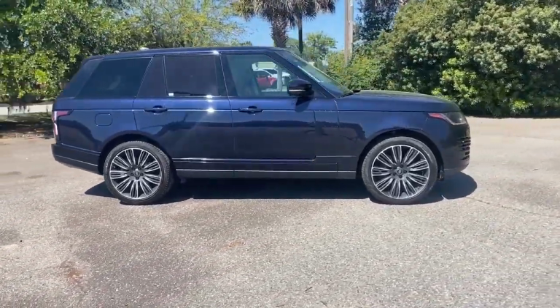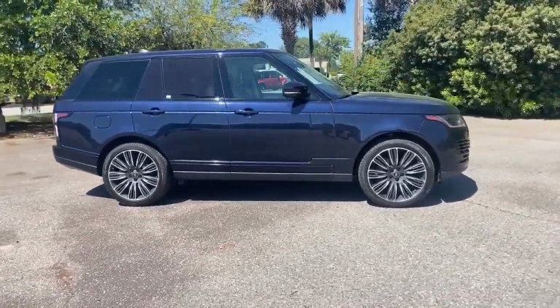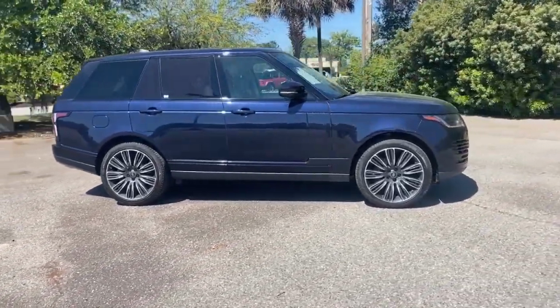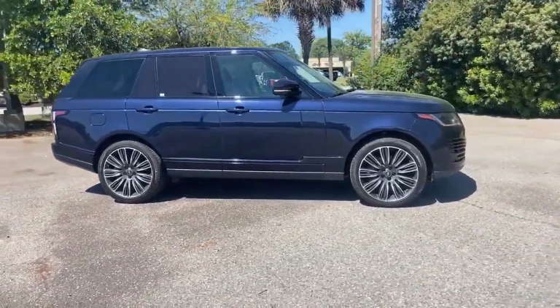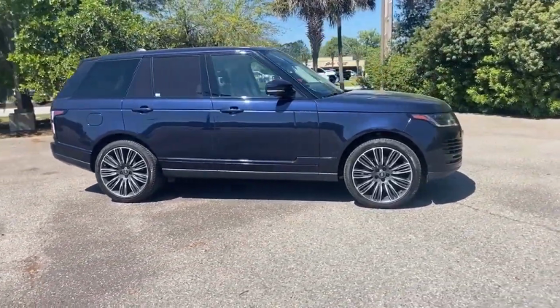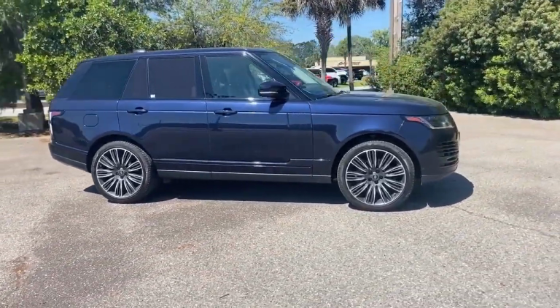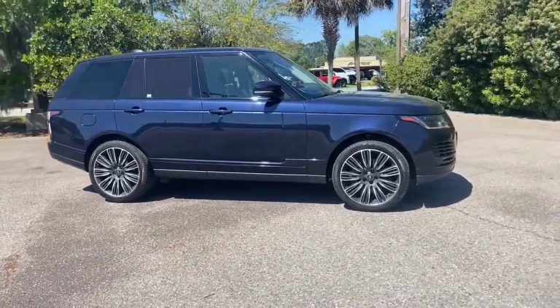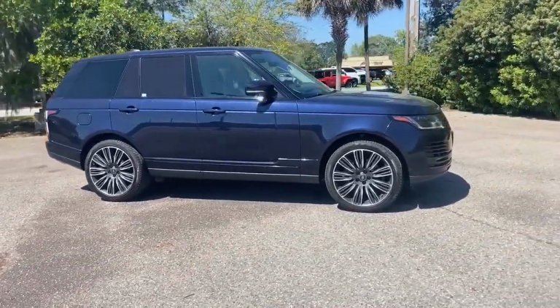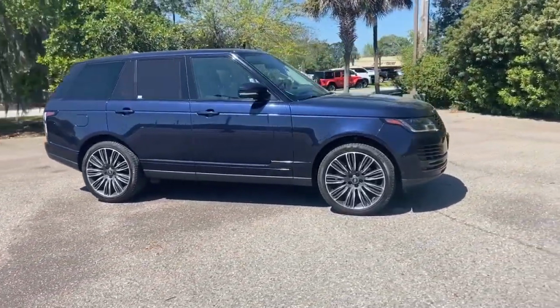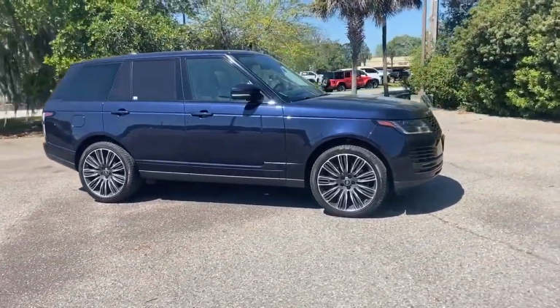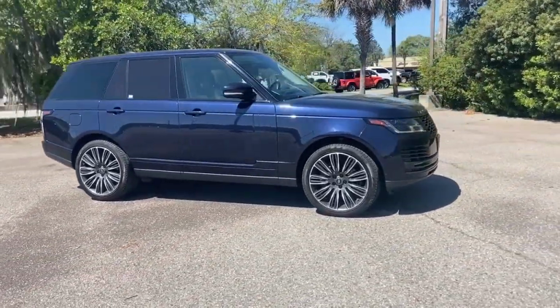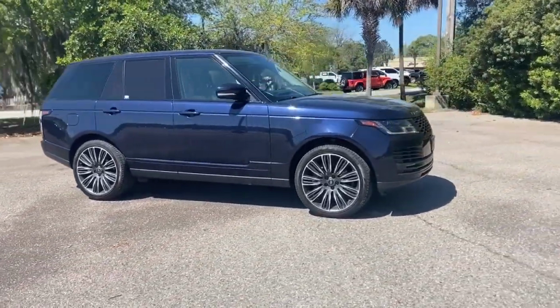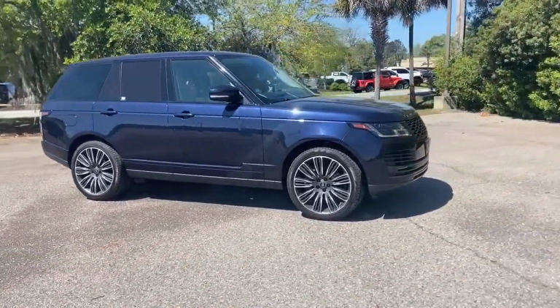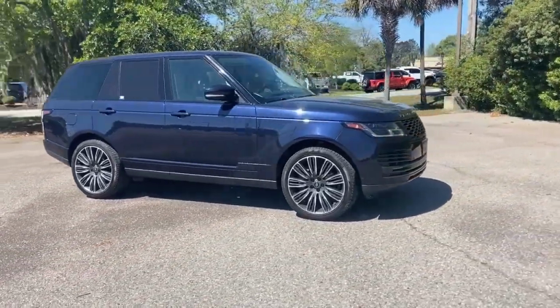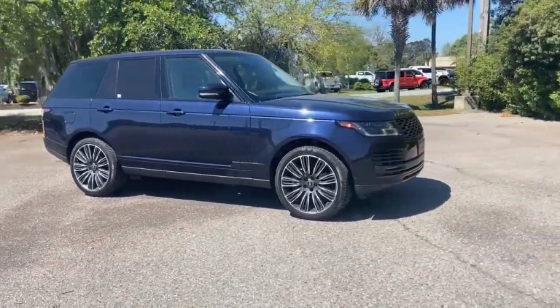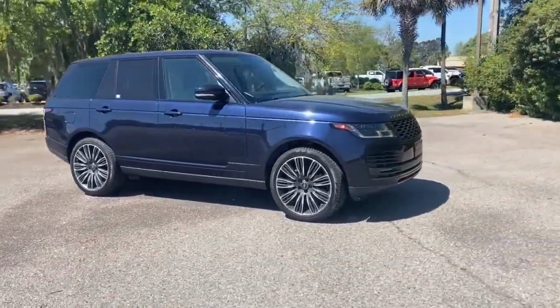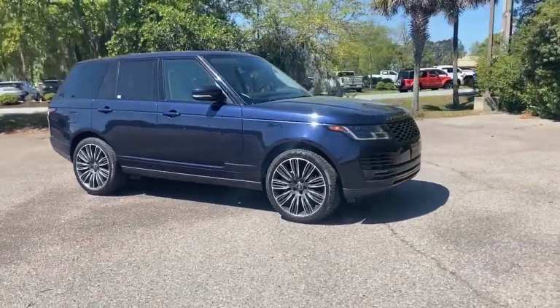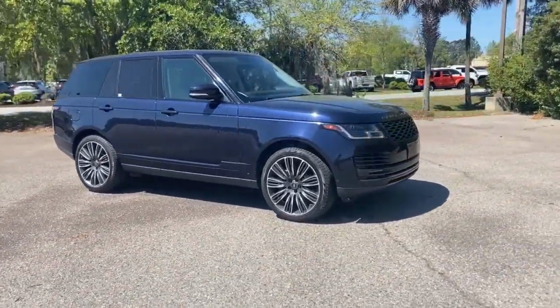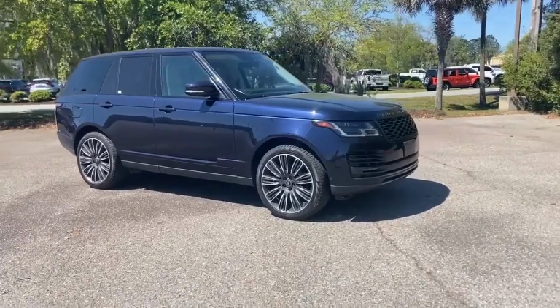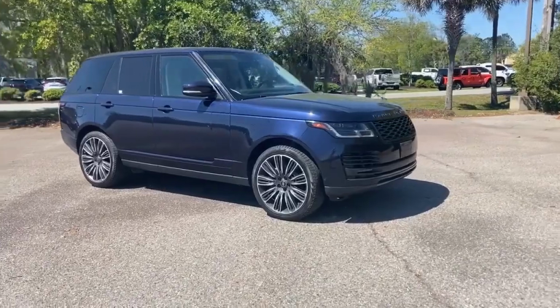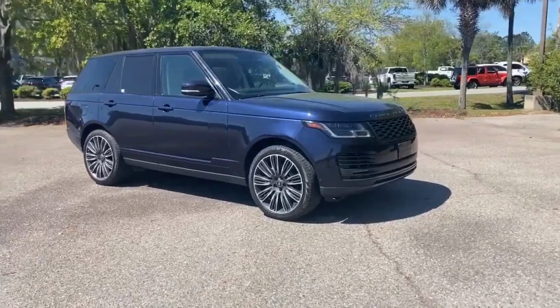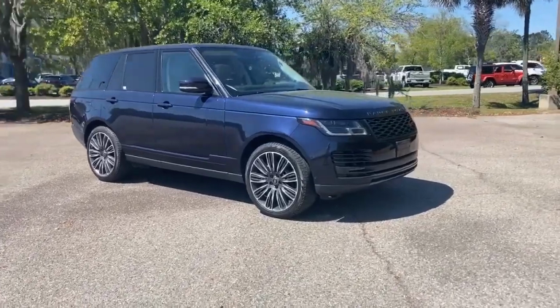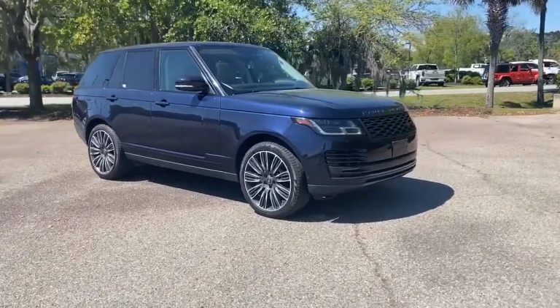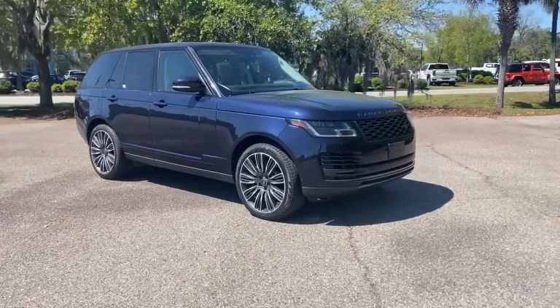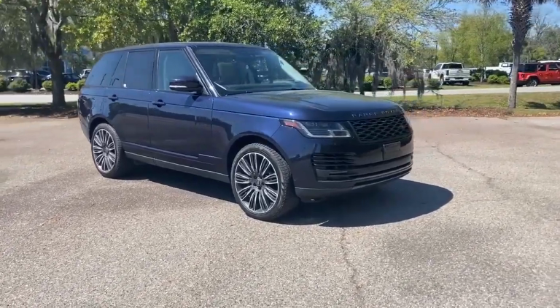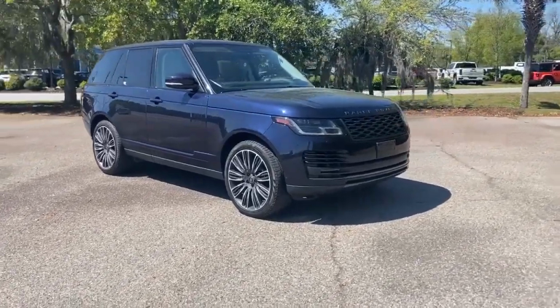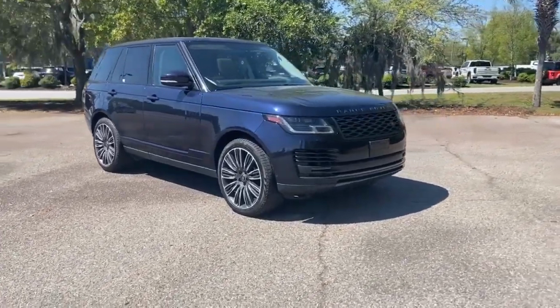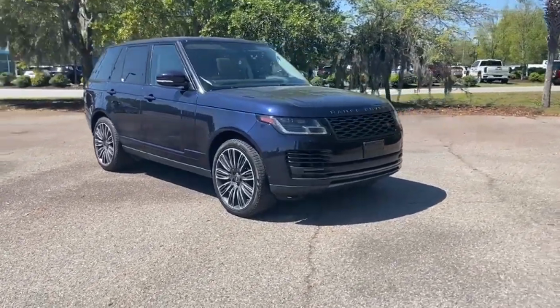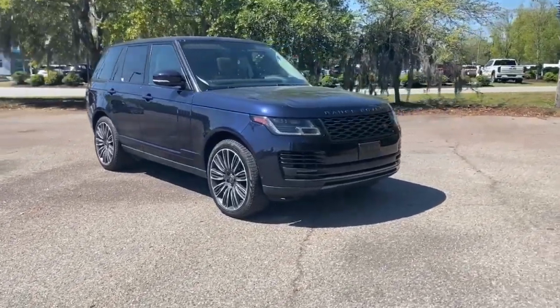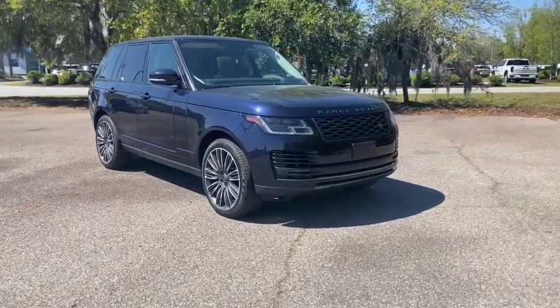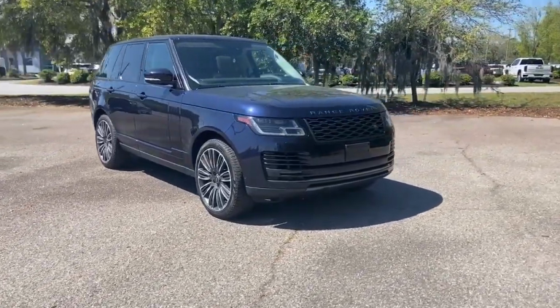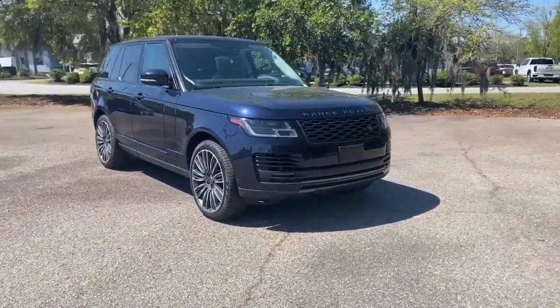Land Rover — the pinnacle of capability. The time is now. See it for yourself today.